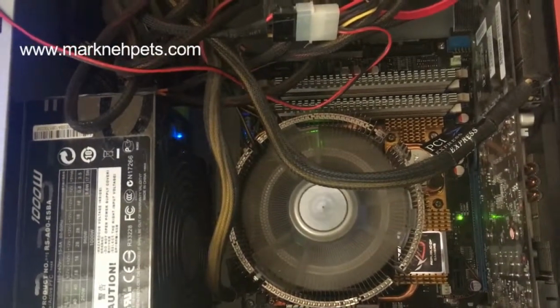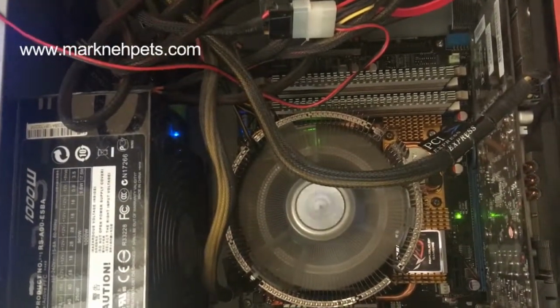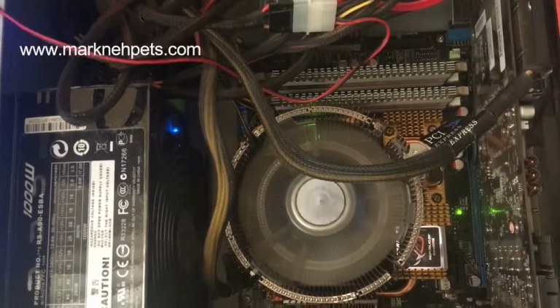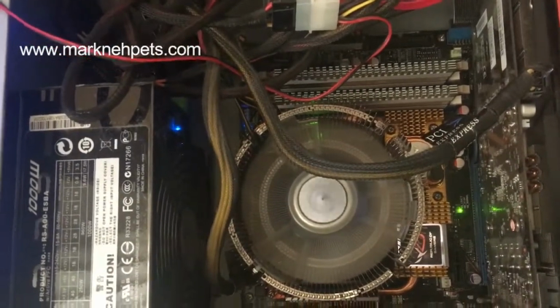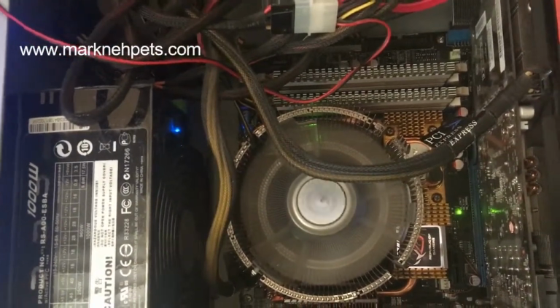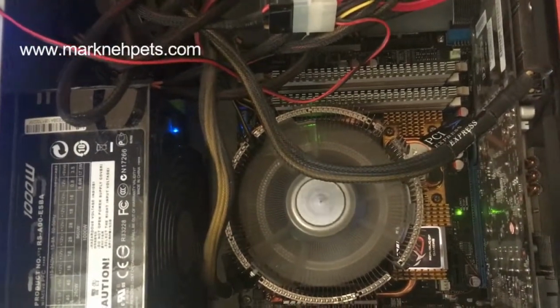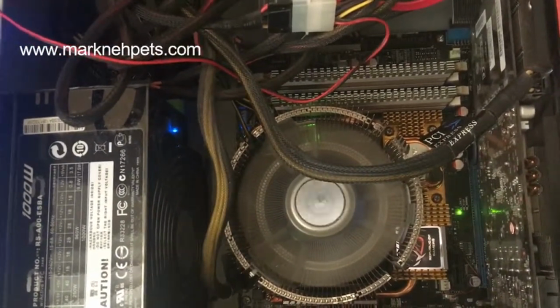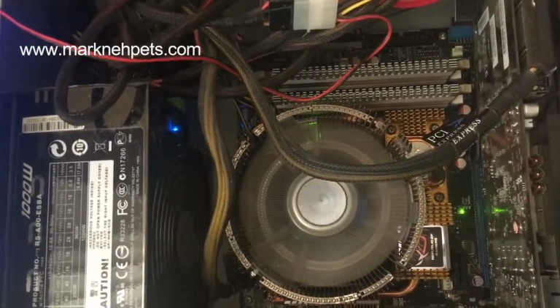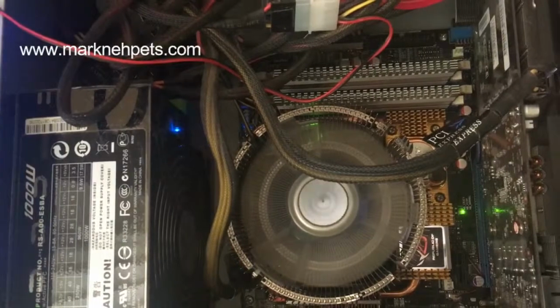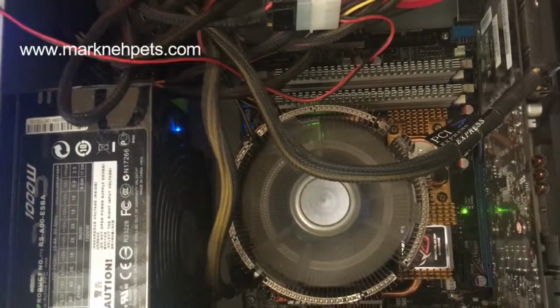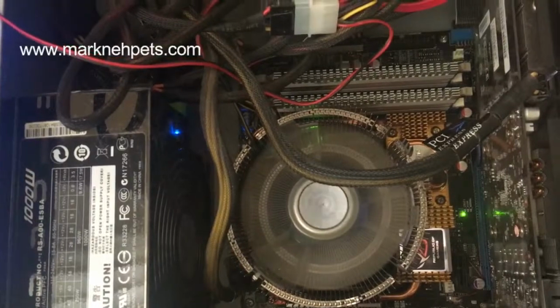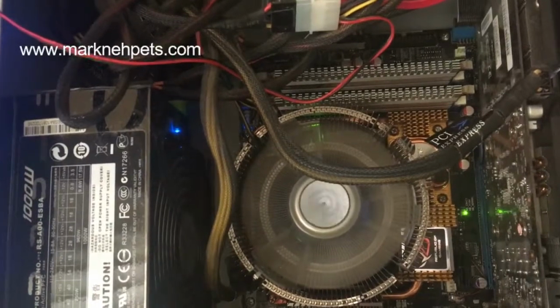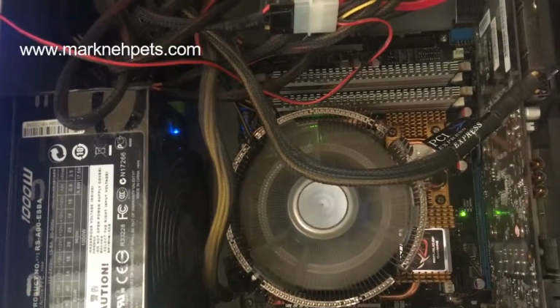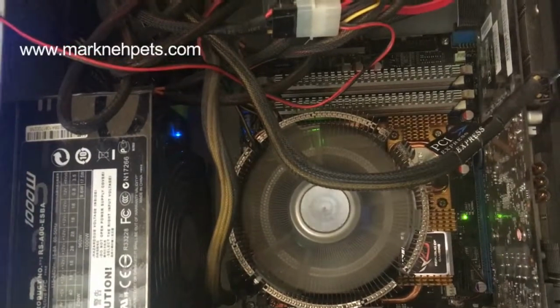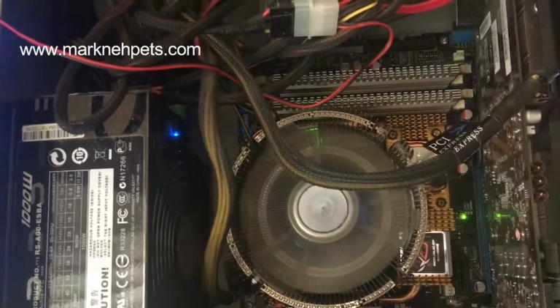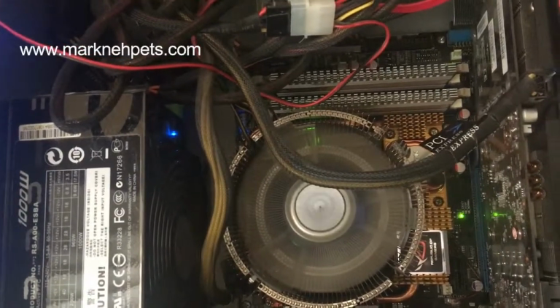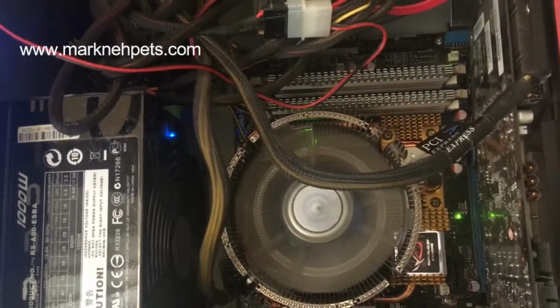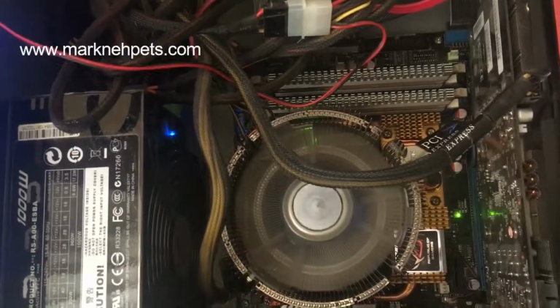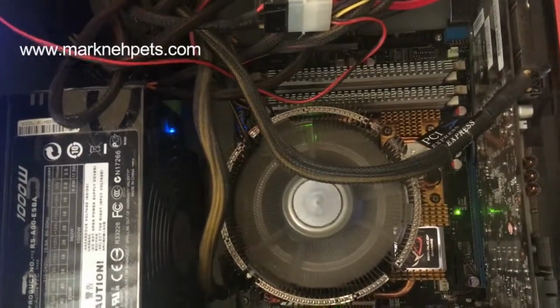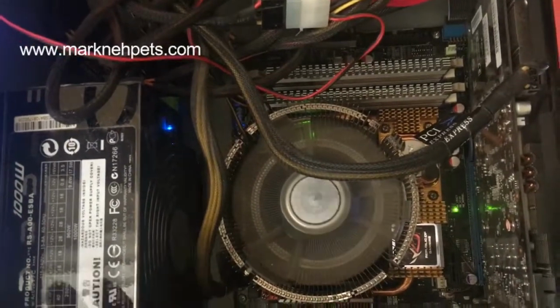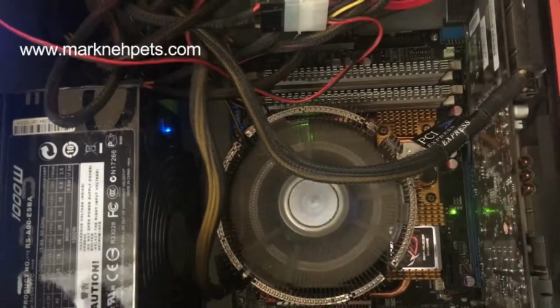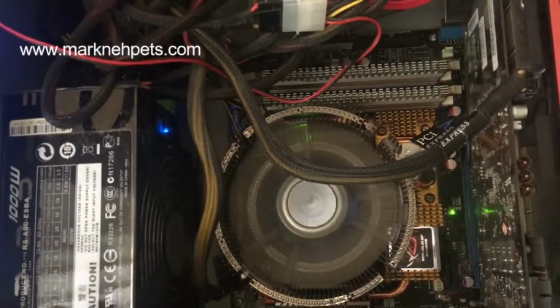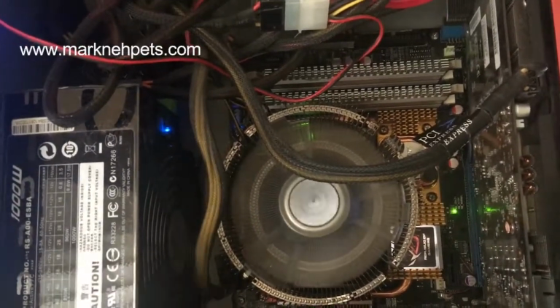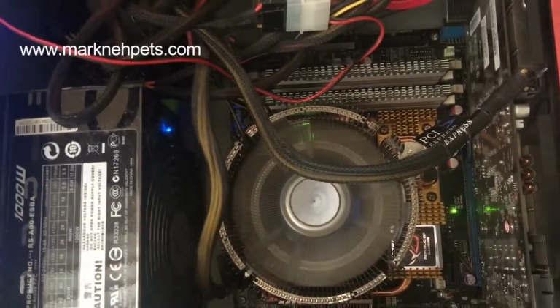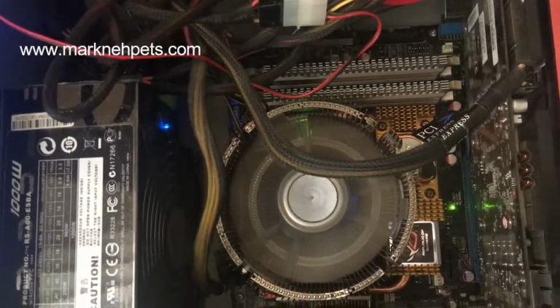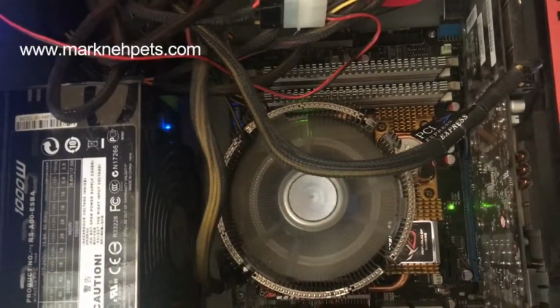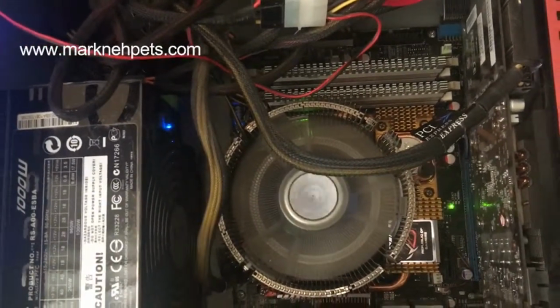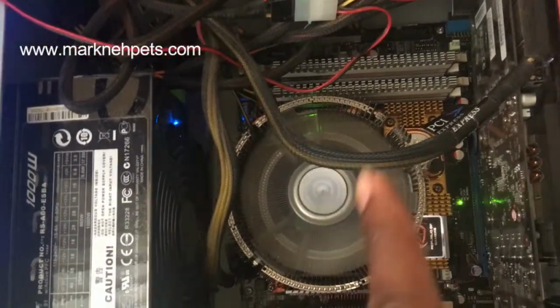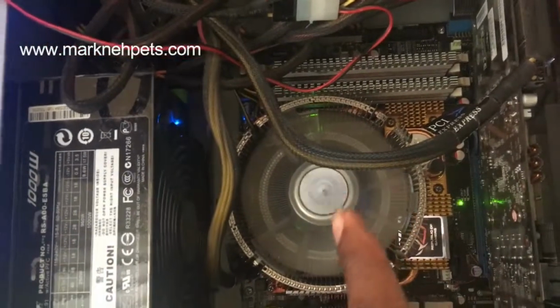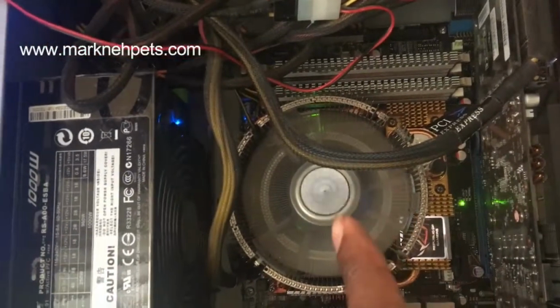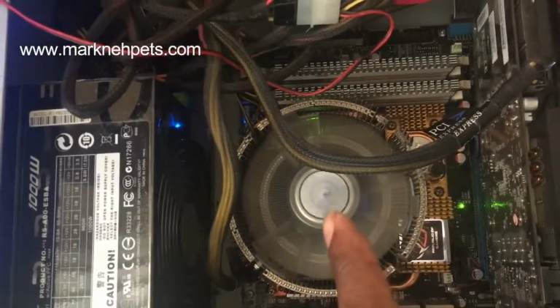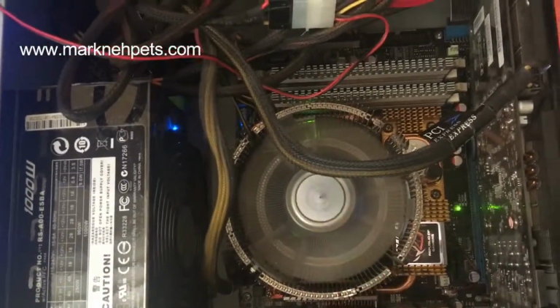The problem wasn't with memory, the problem wasn't with my graphics card, the problem wasn't with my PSU — the problem was with the CPU right here.